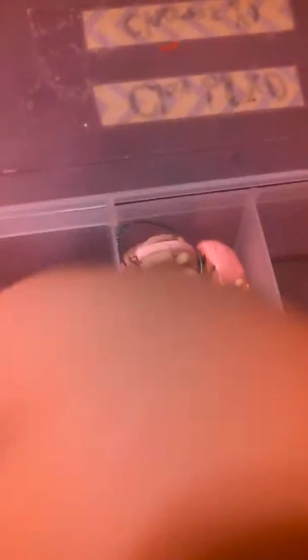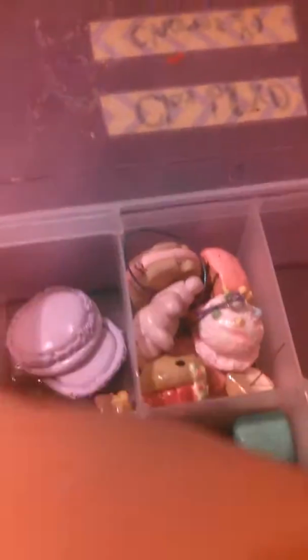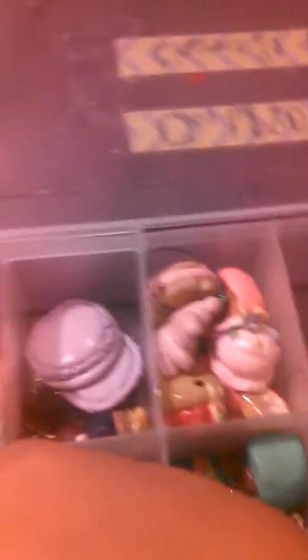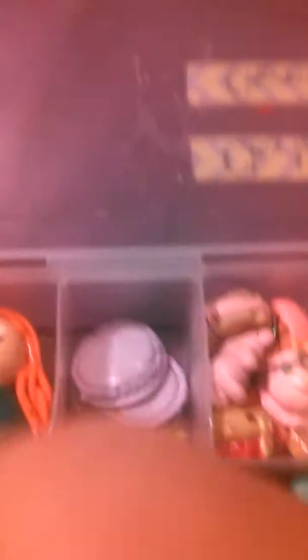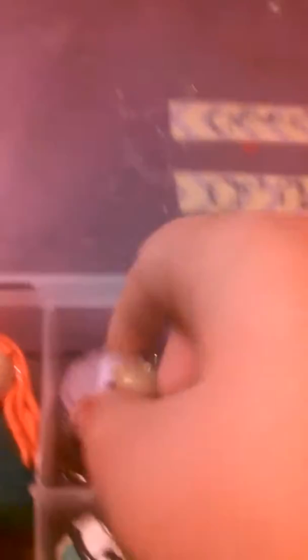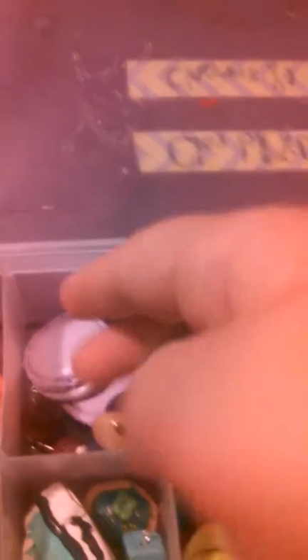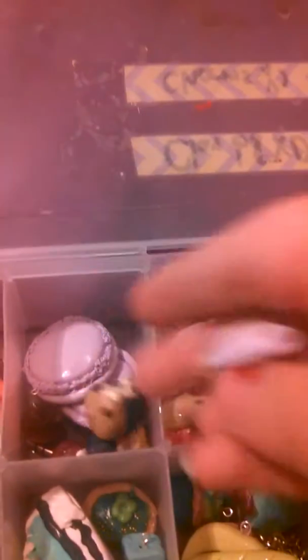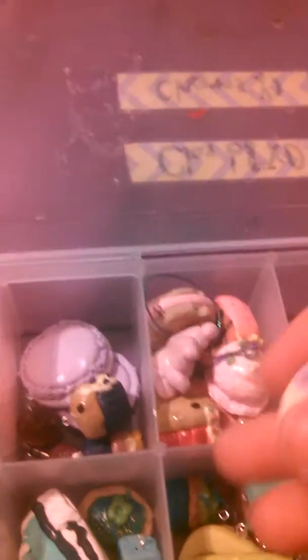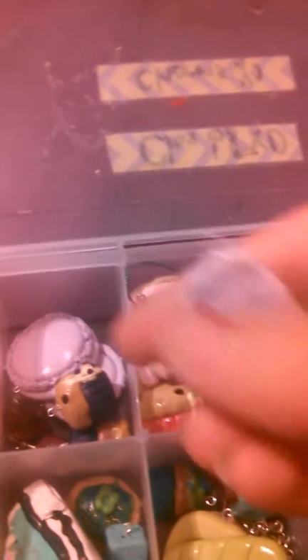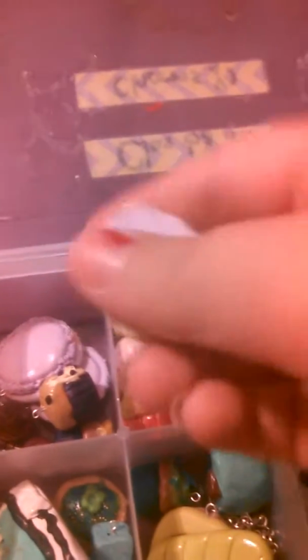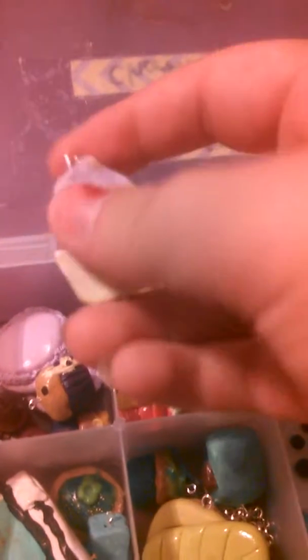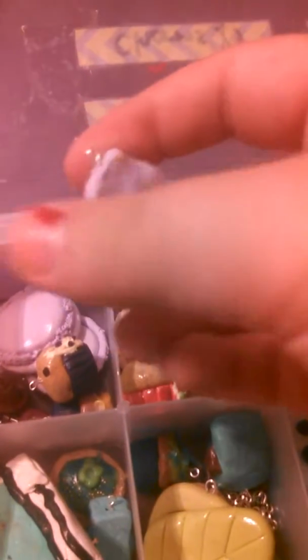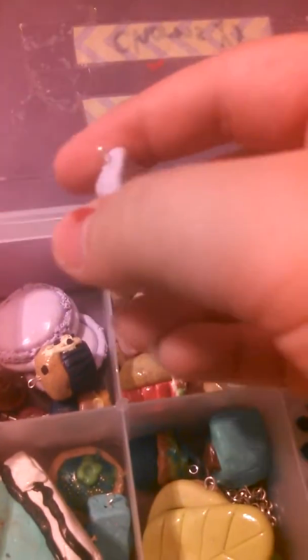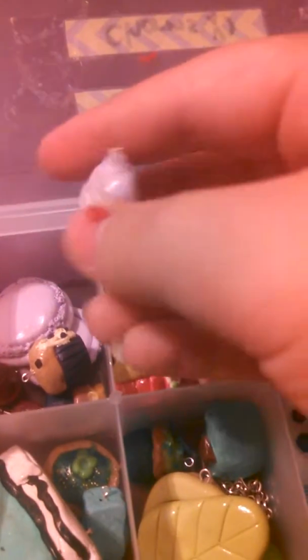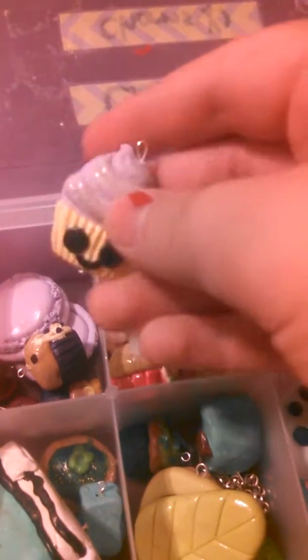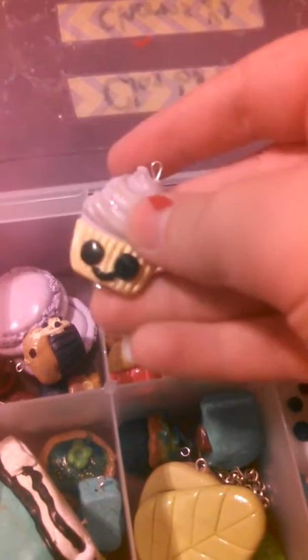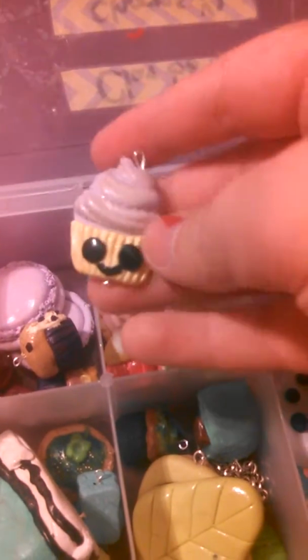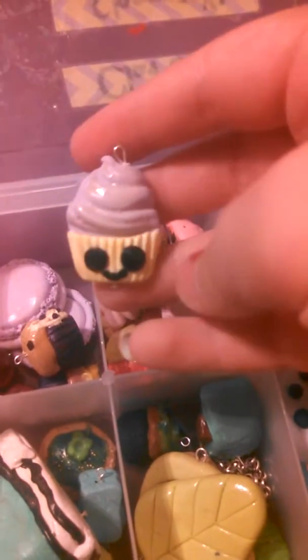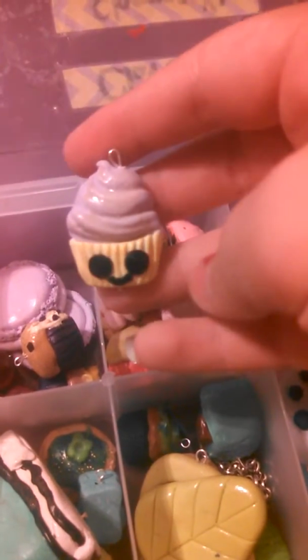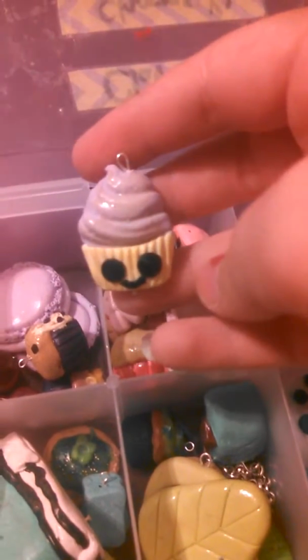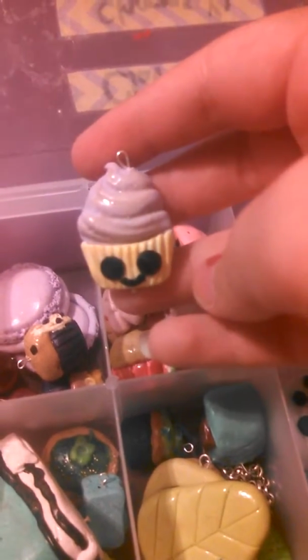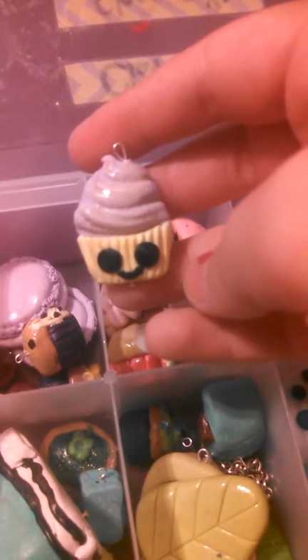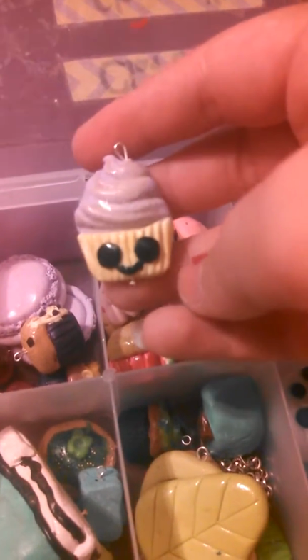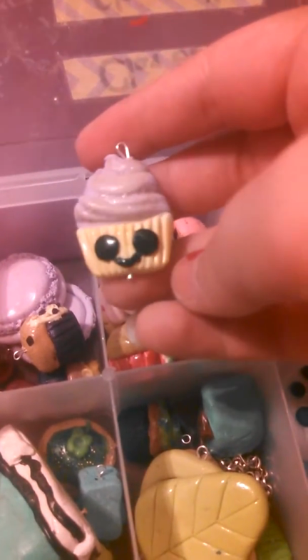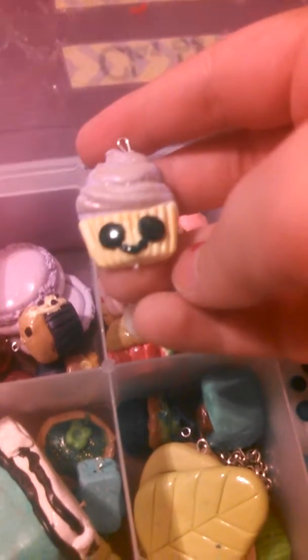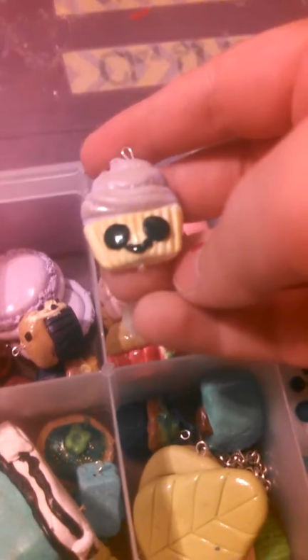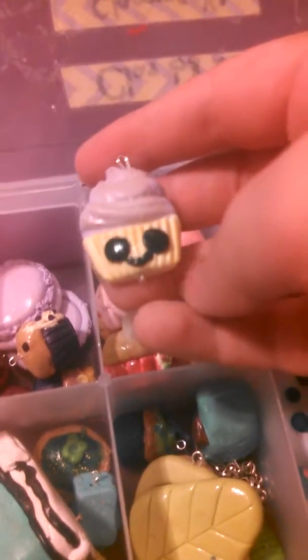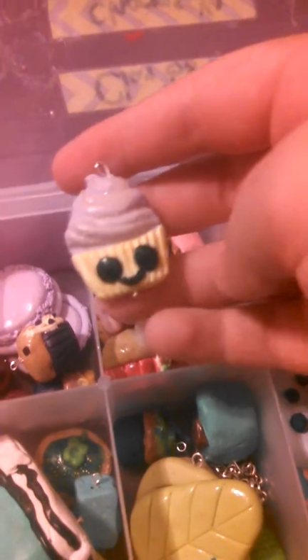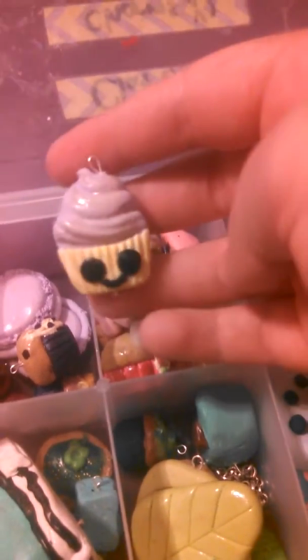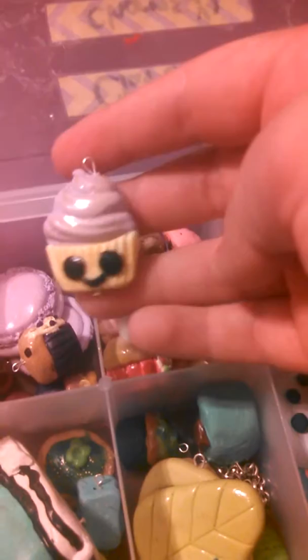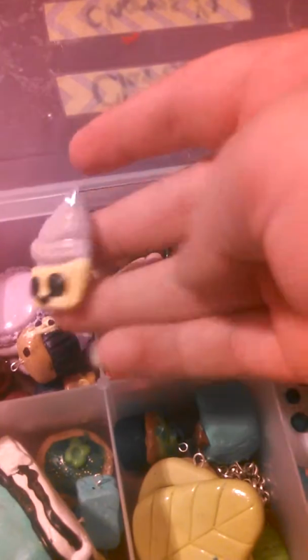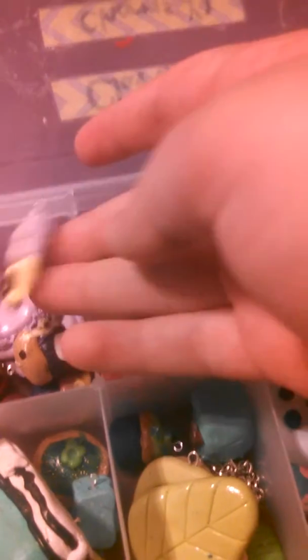Then I have this flat back cupcake that I made with a Martha Stewart mold, and this will be $3.50.